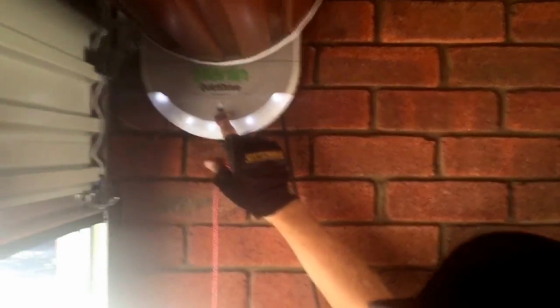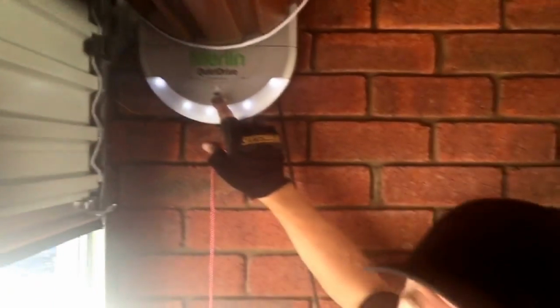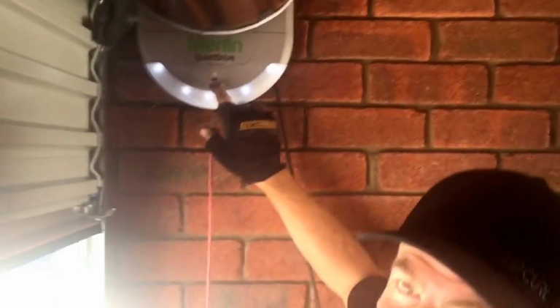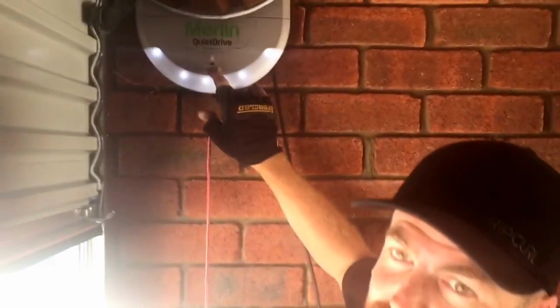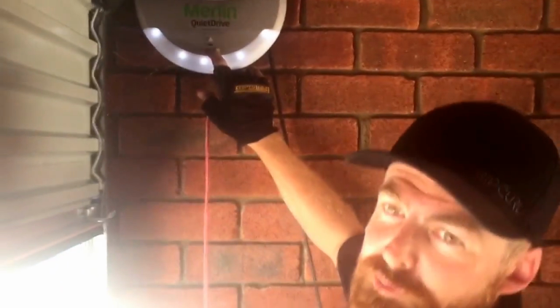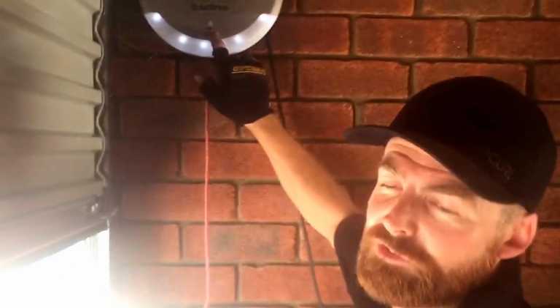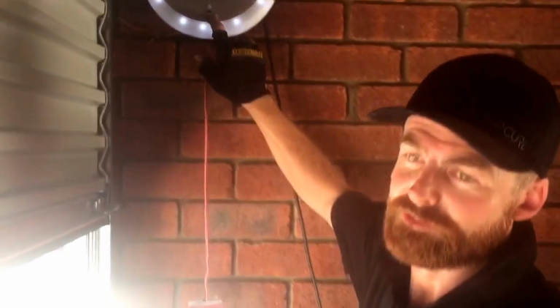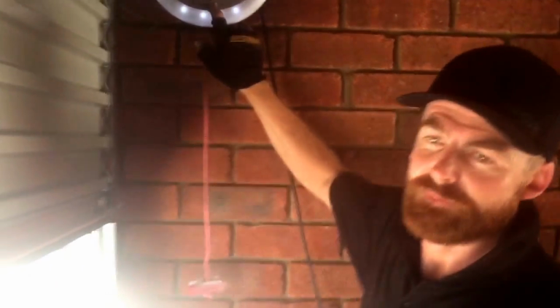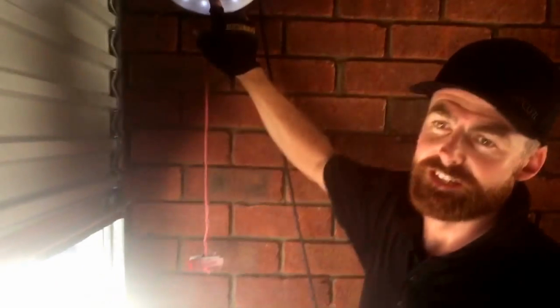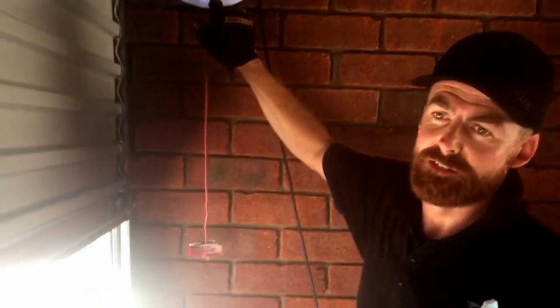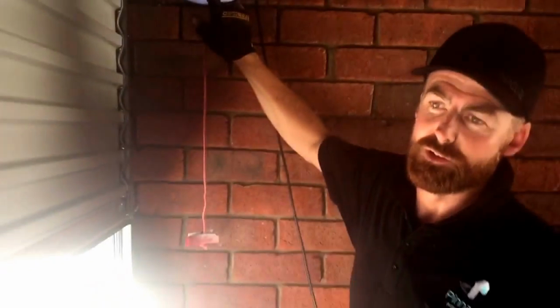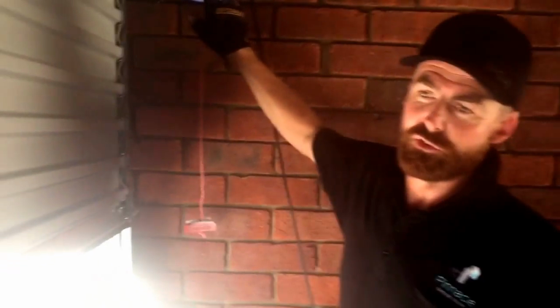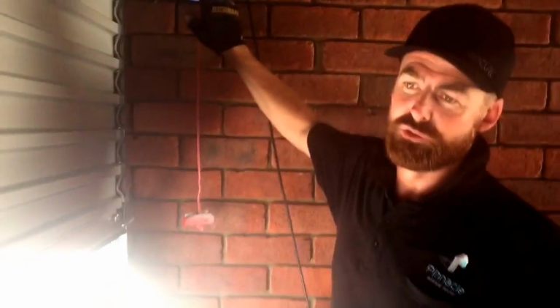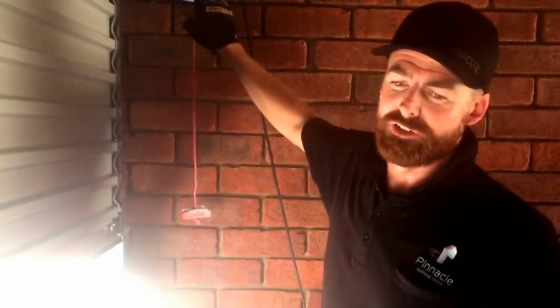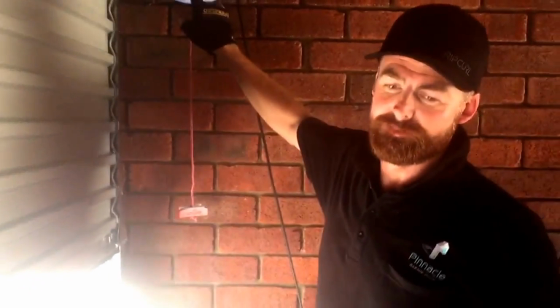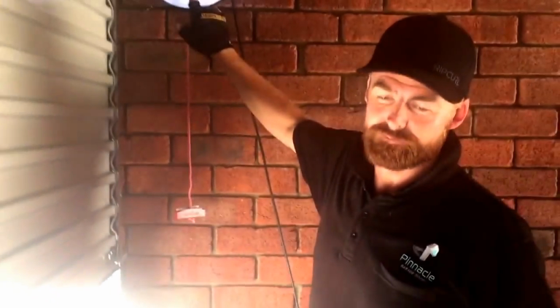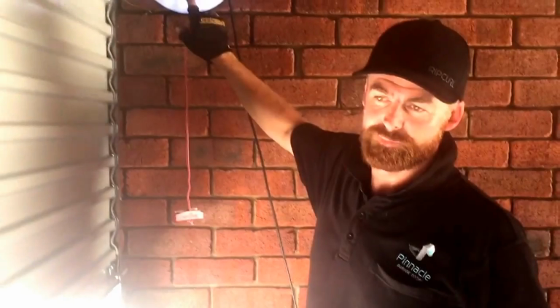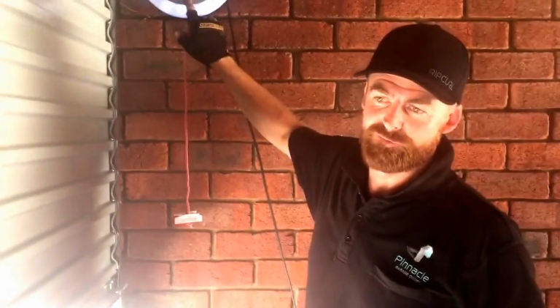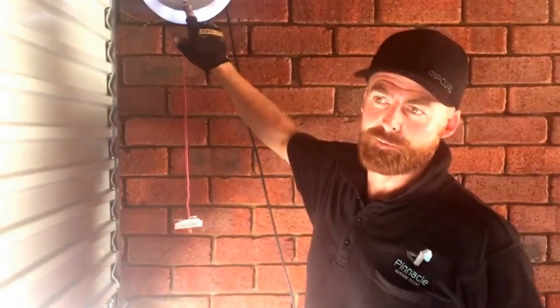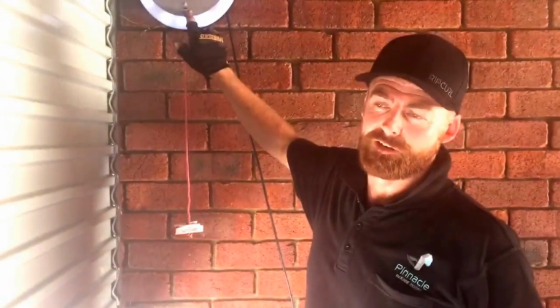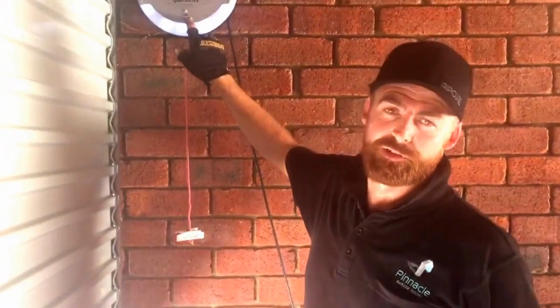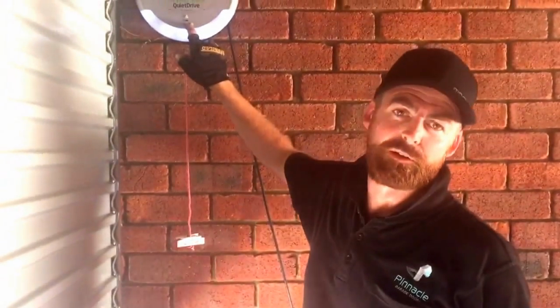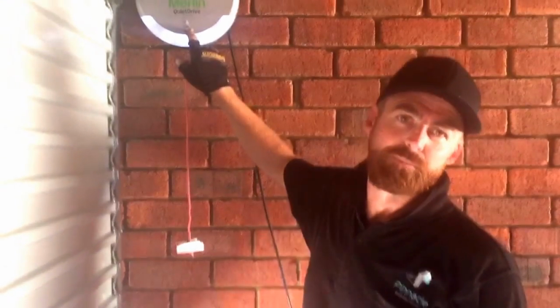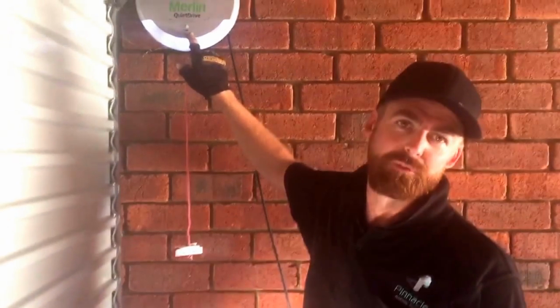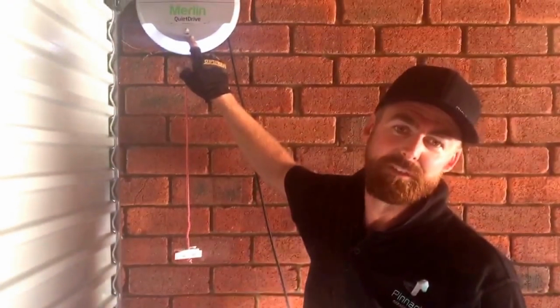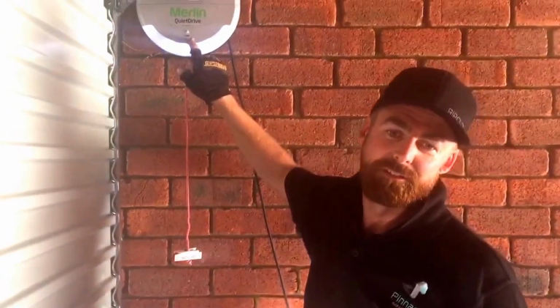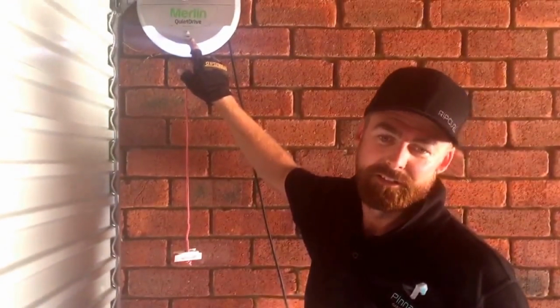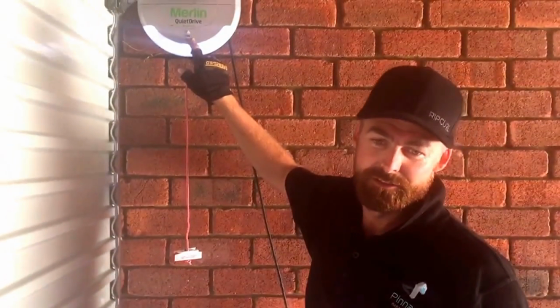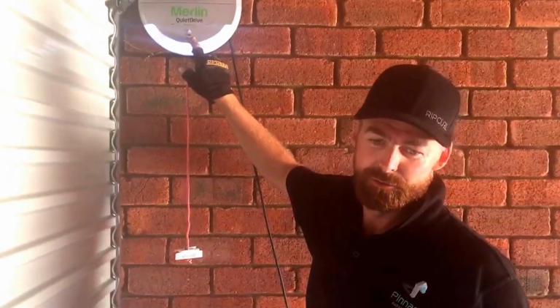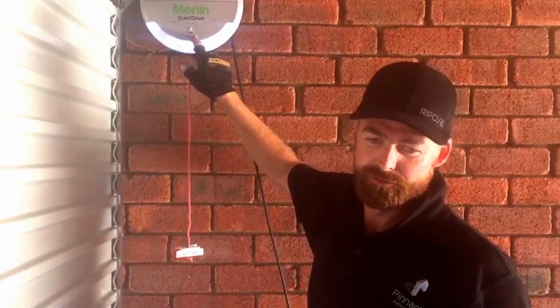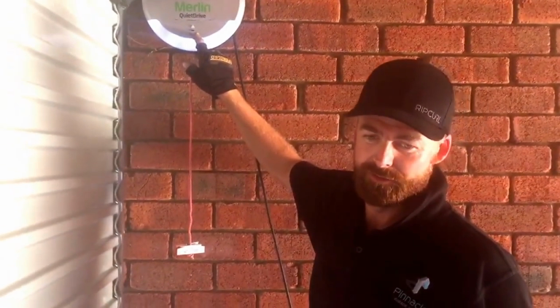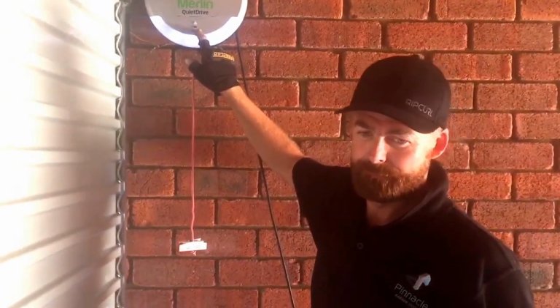Drive the door down to the closed position. Again, not too tight, but firm enough that no one can pull their fingers under the door and lift it up.